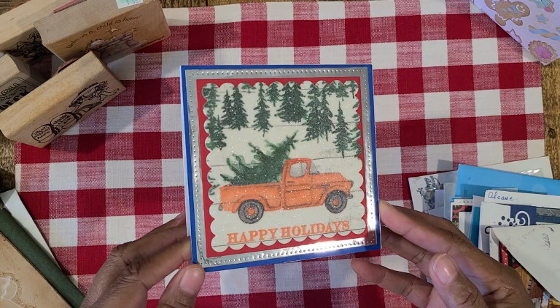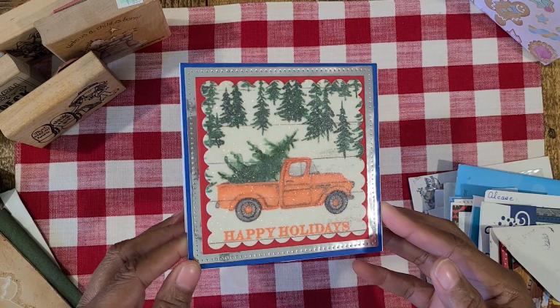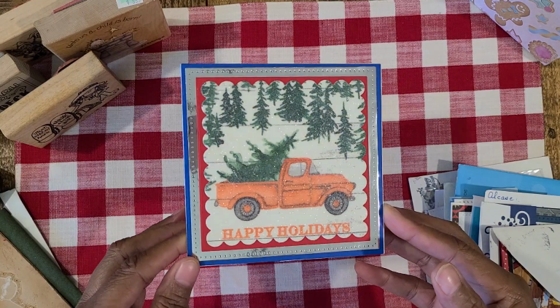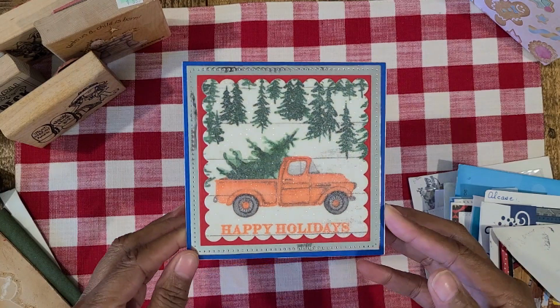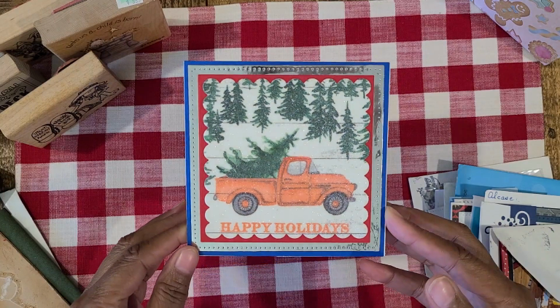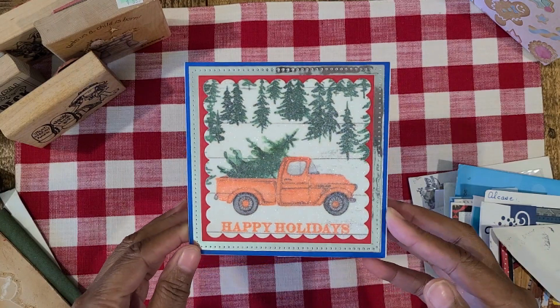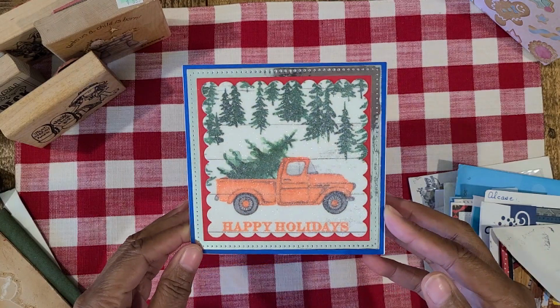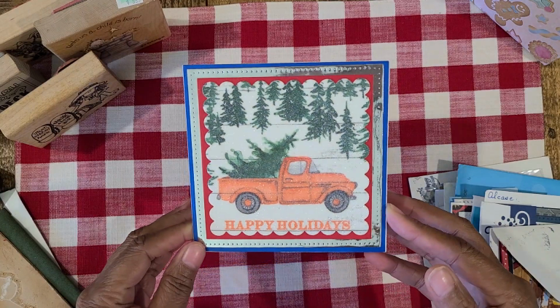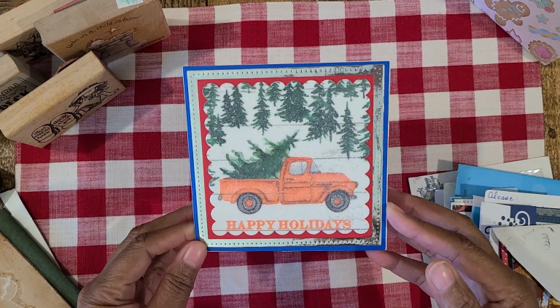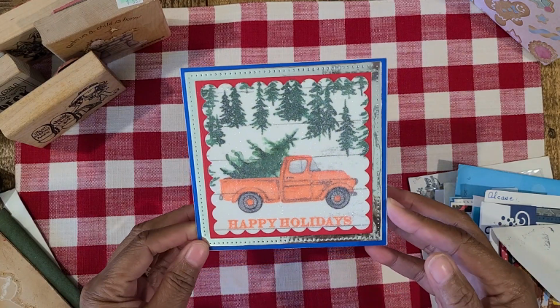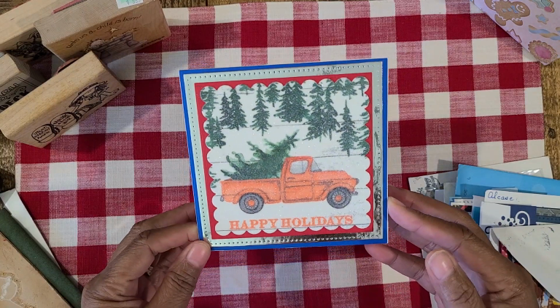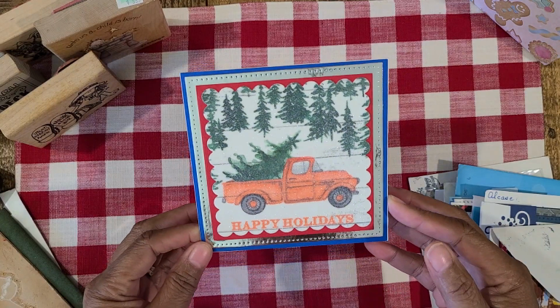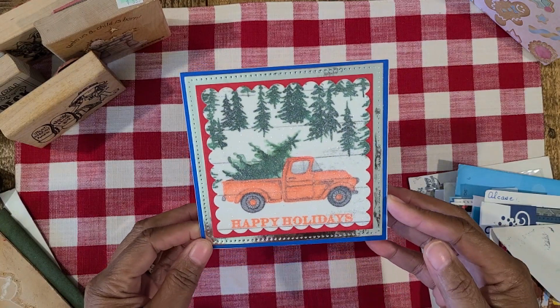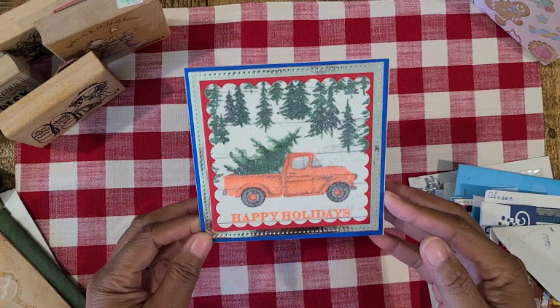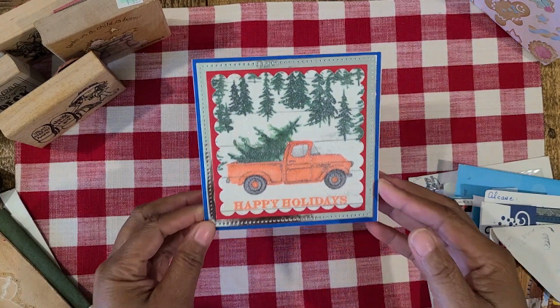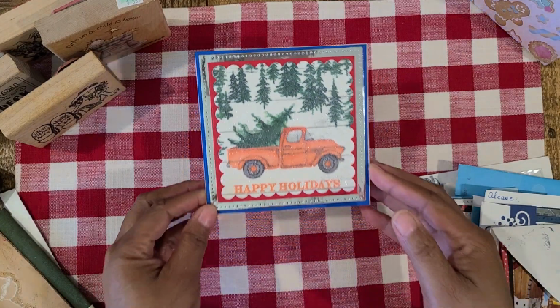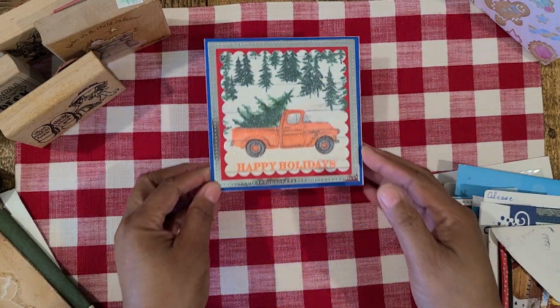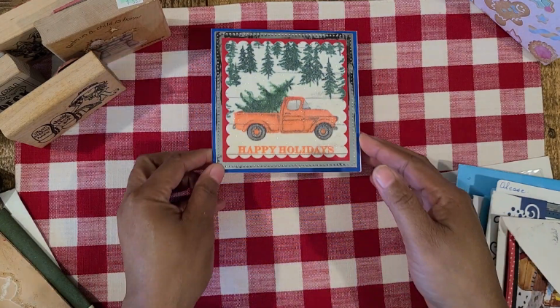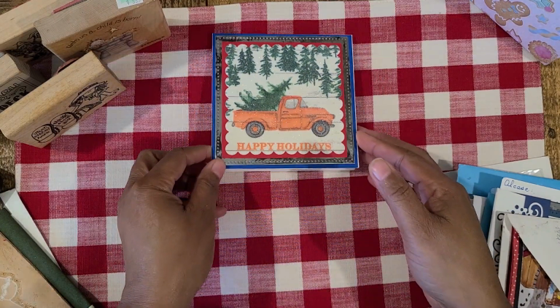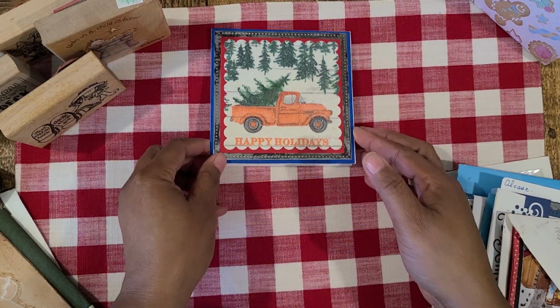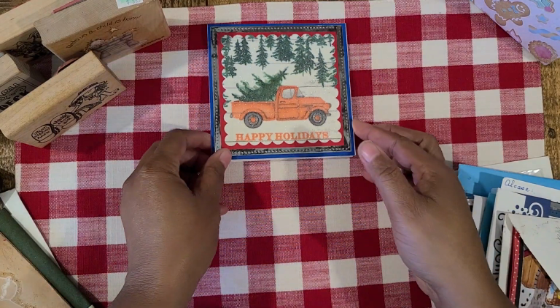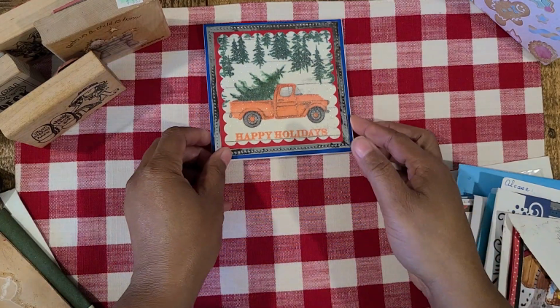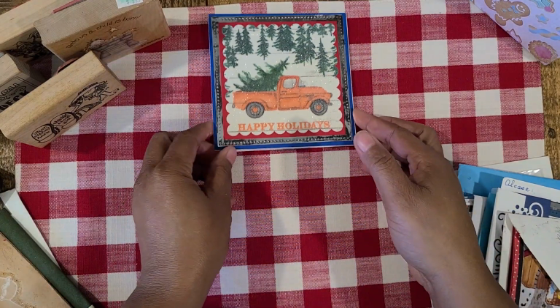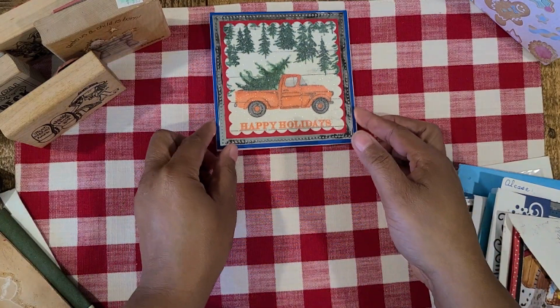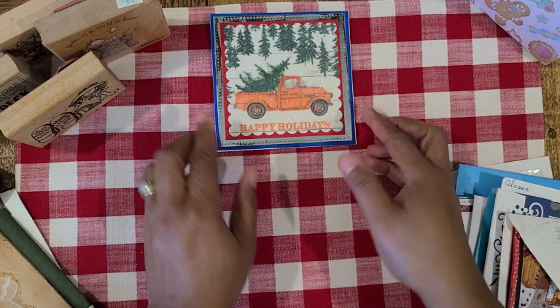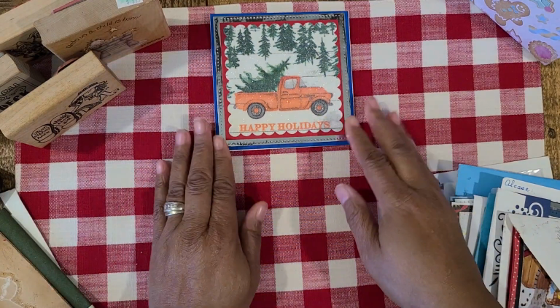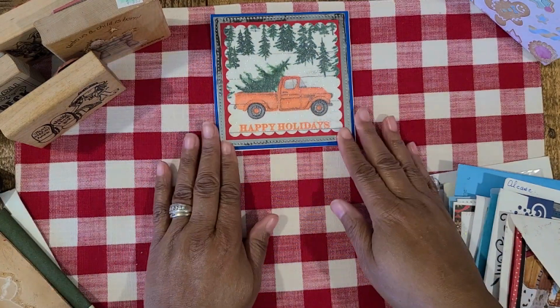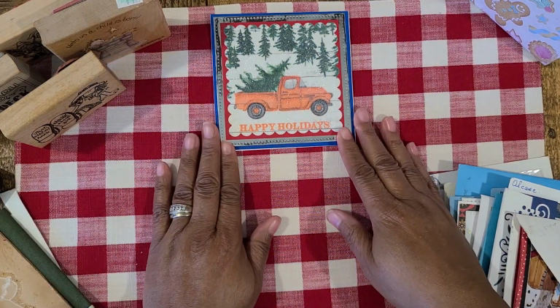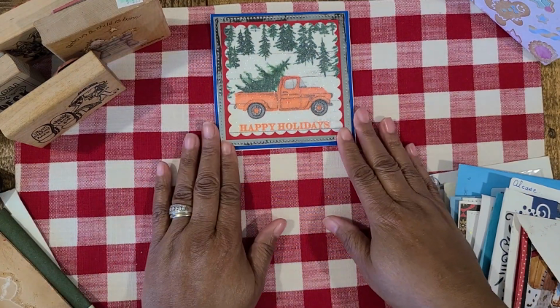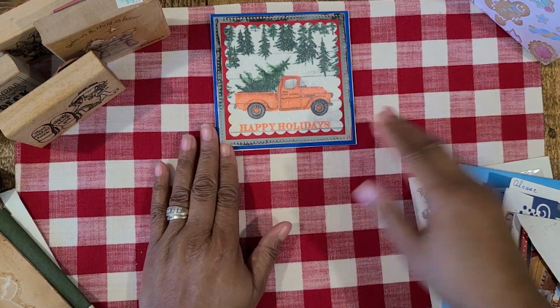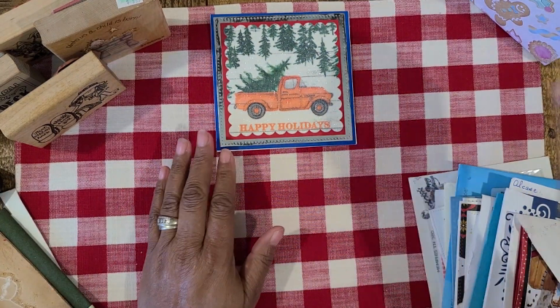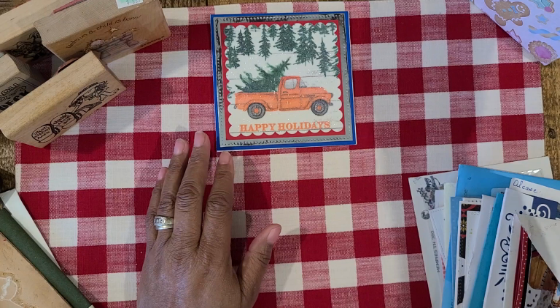Look at this card, guys. It's so pretty. I just love it, Tanya. Thank you so much for this beautiful card.